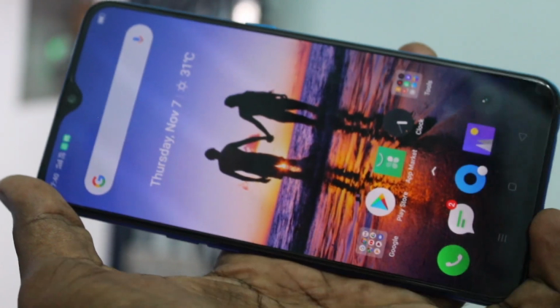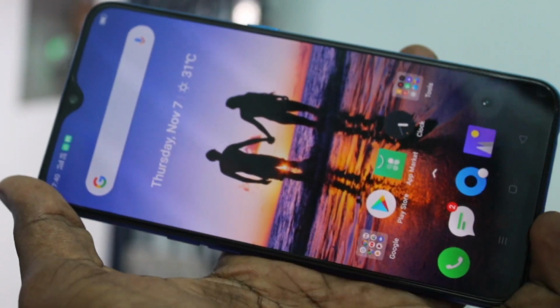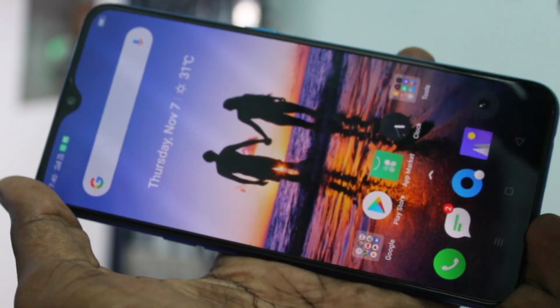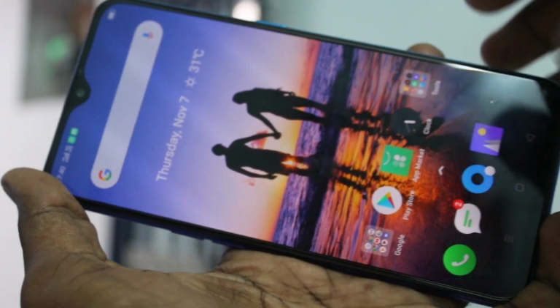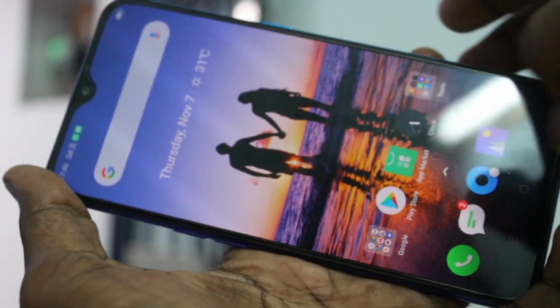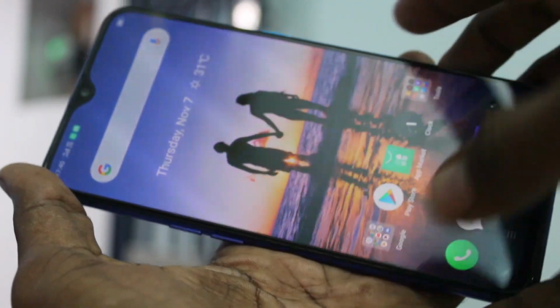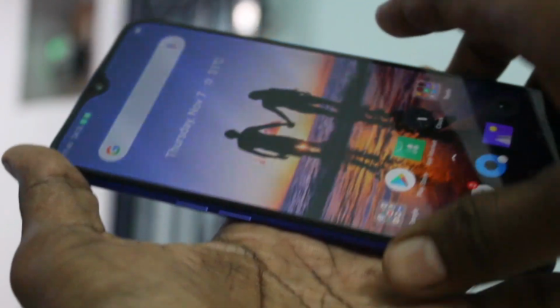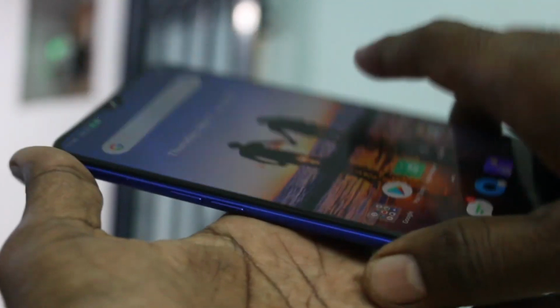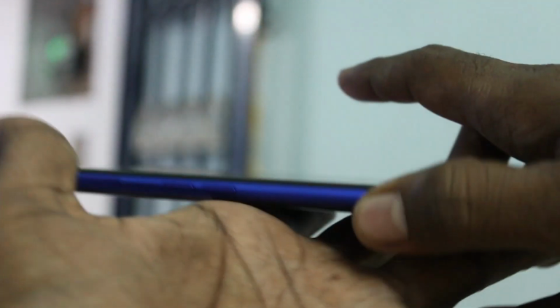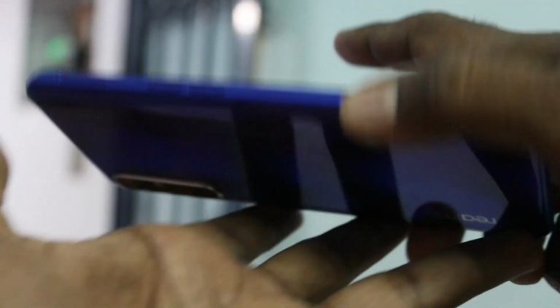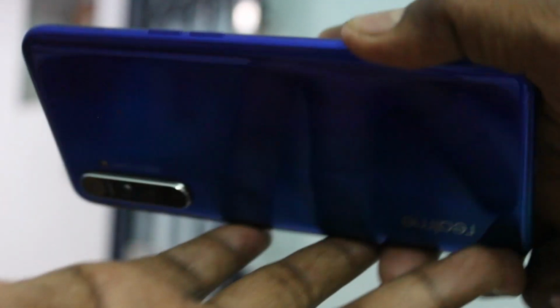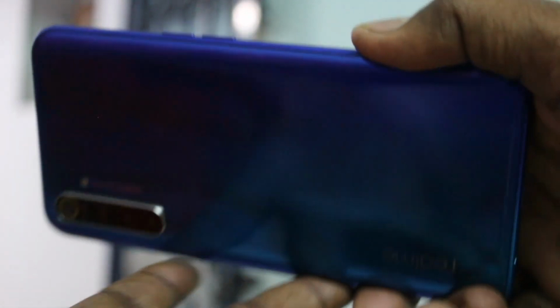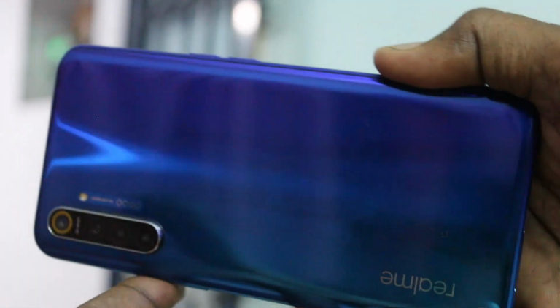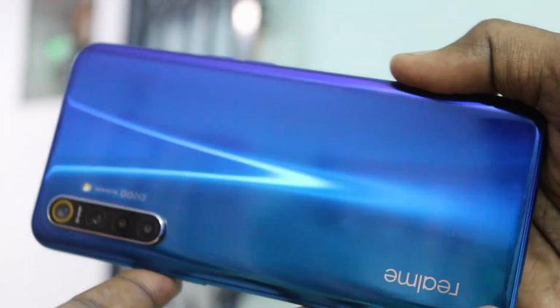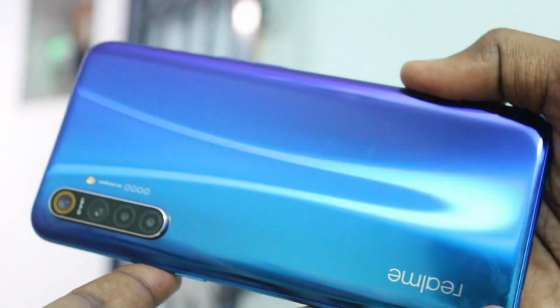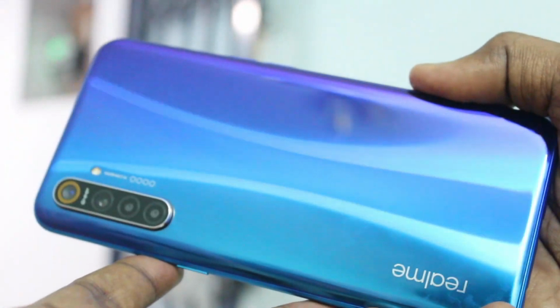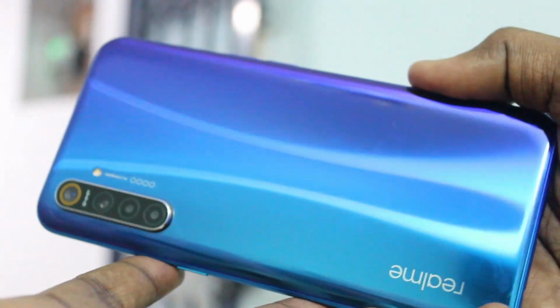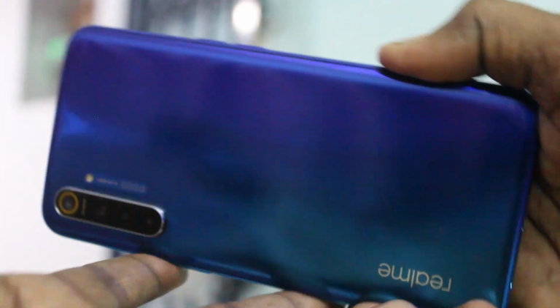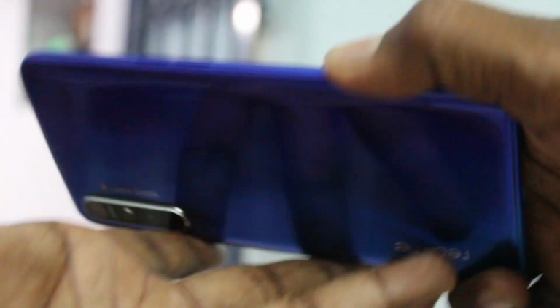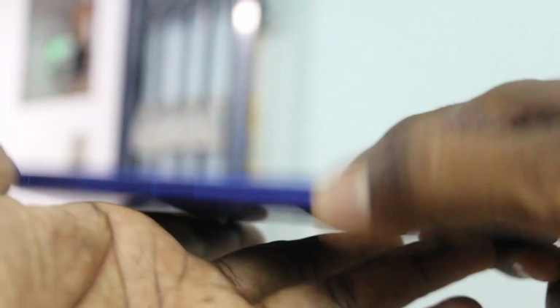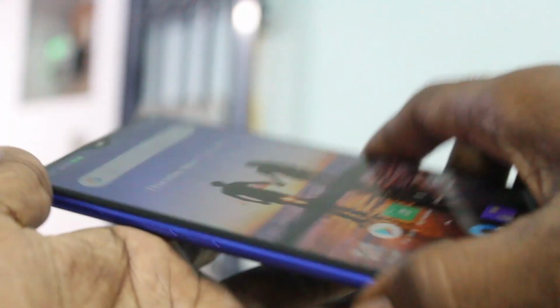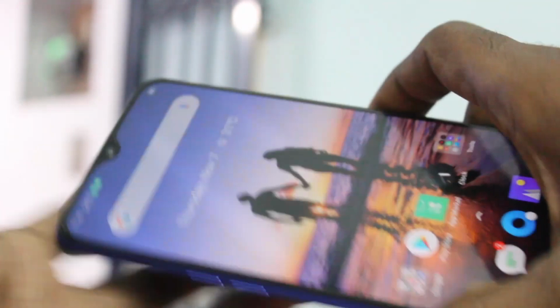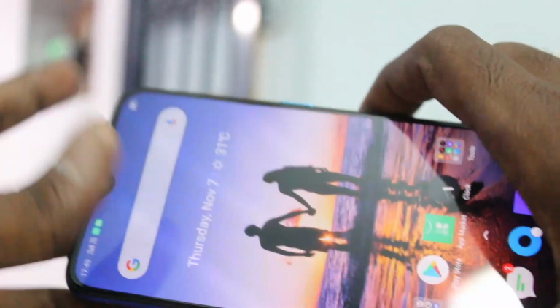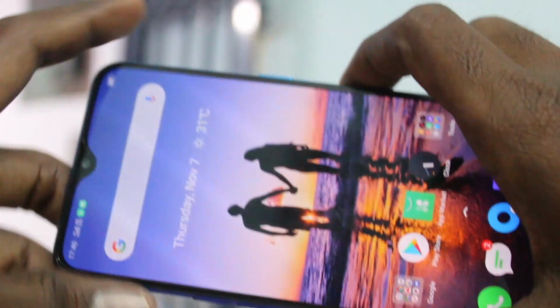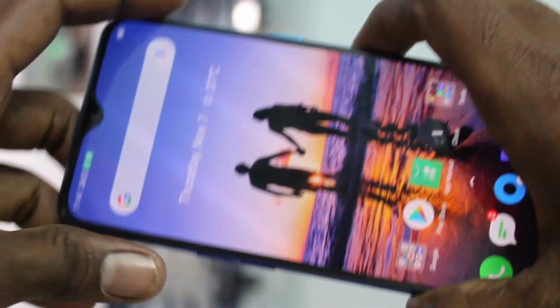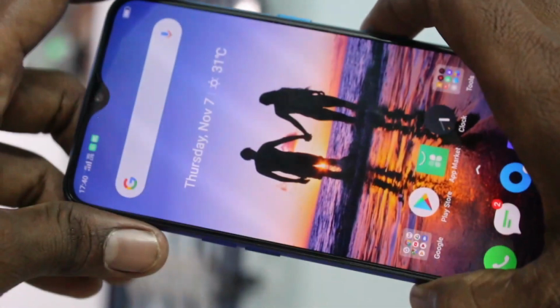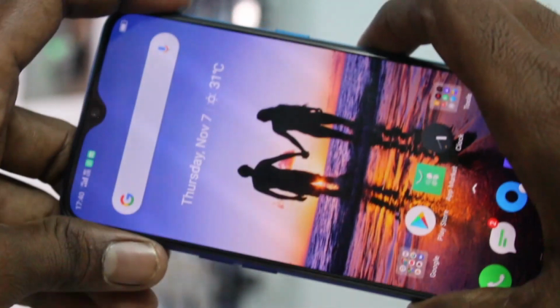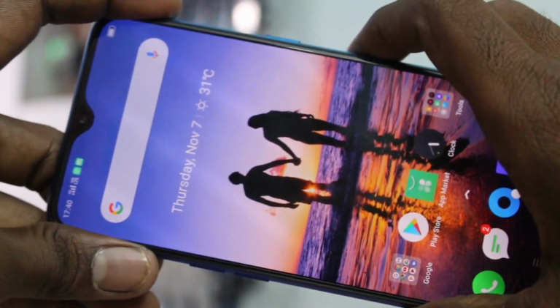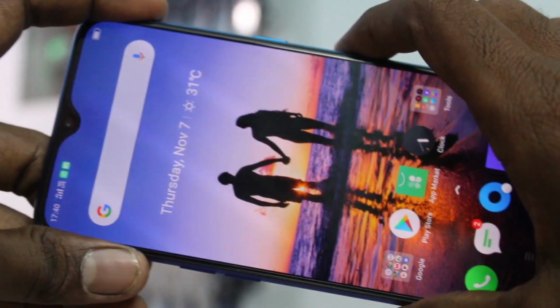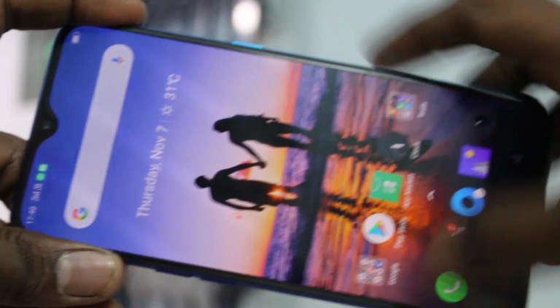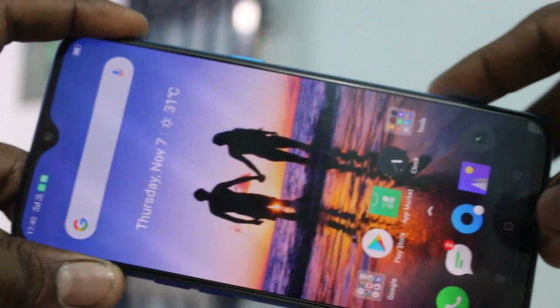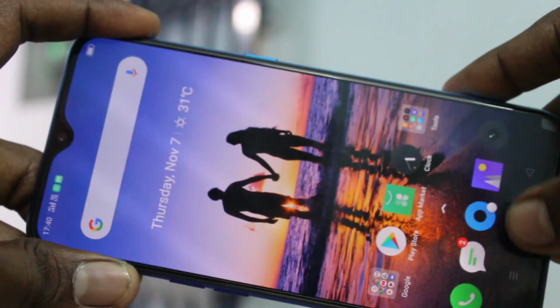Hello friends, welcome to Family Strike. This is the Realme XT smartphone. In this video, we will learn how you can set face unlock in your Realme XT phone.